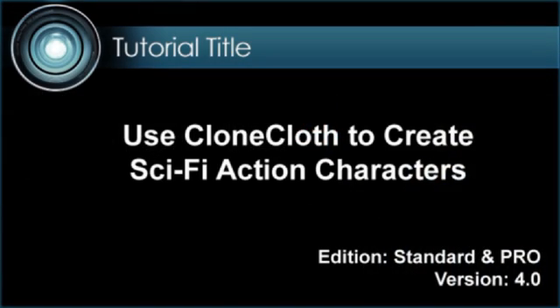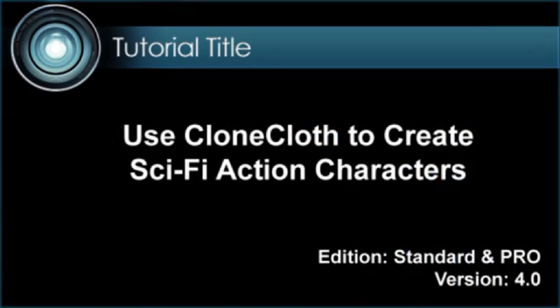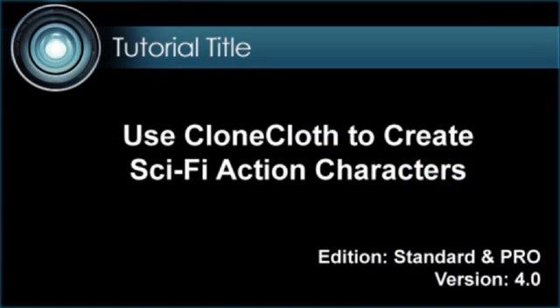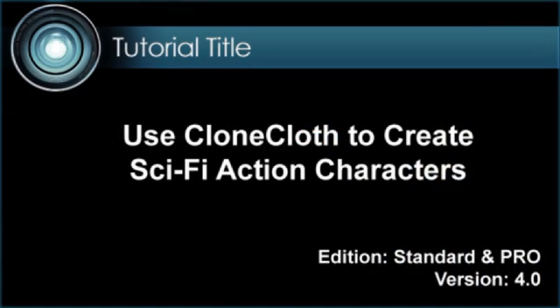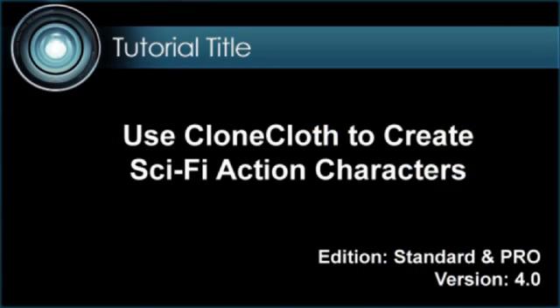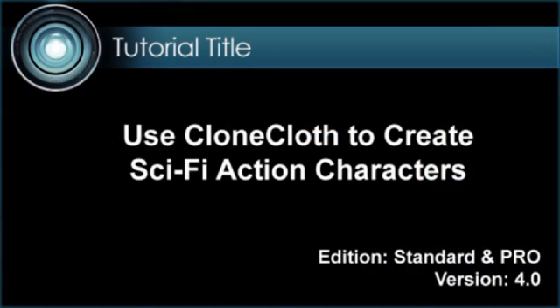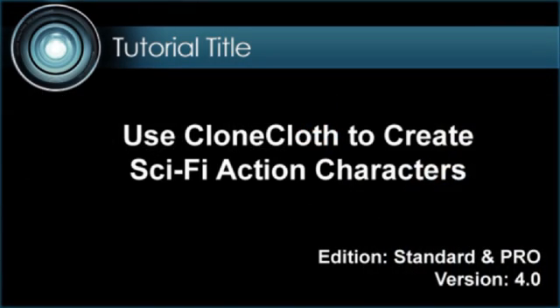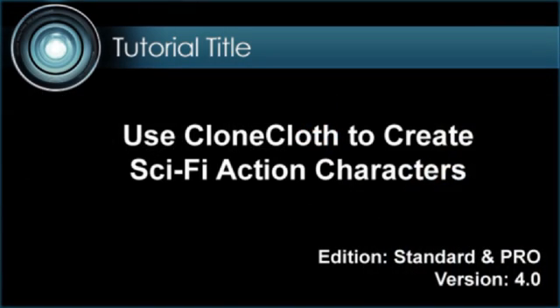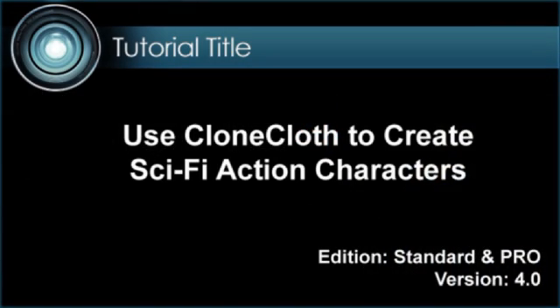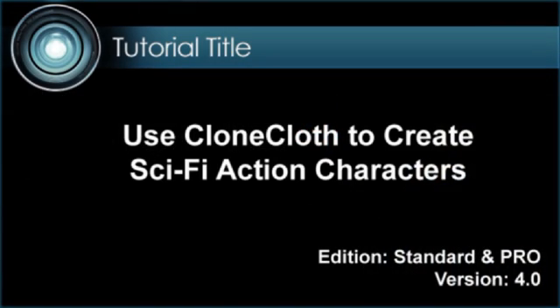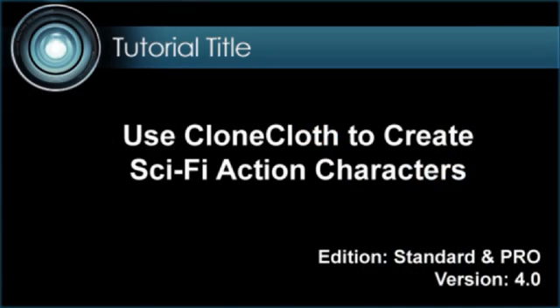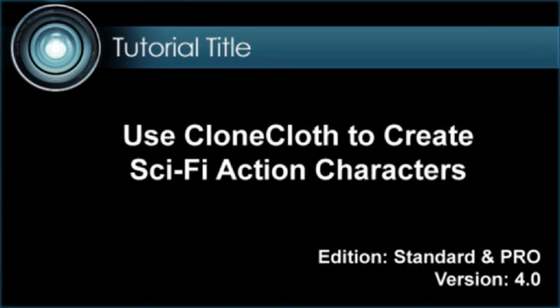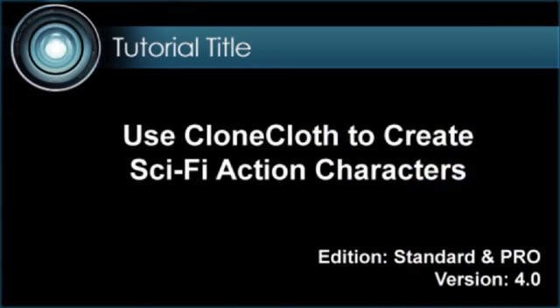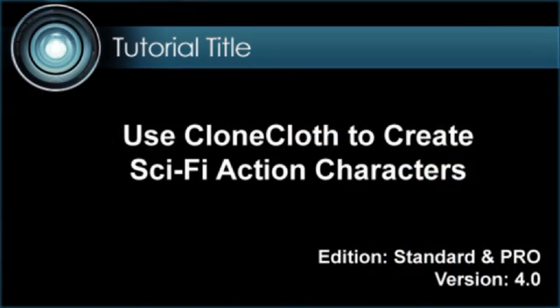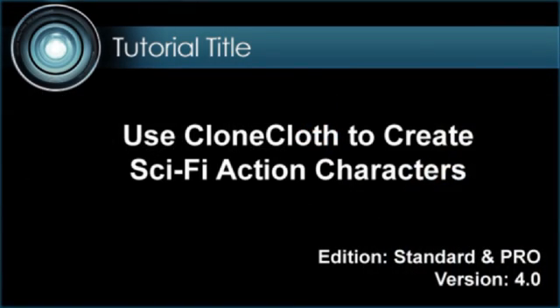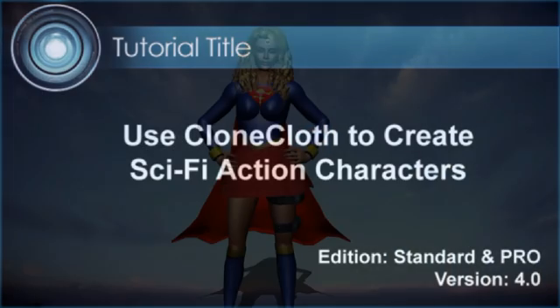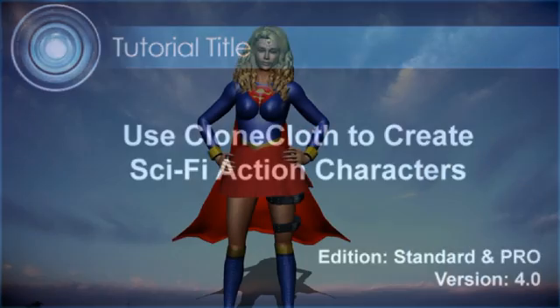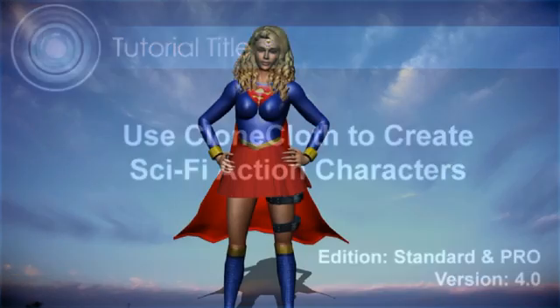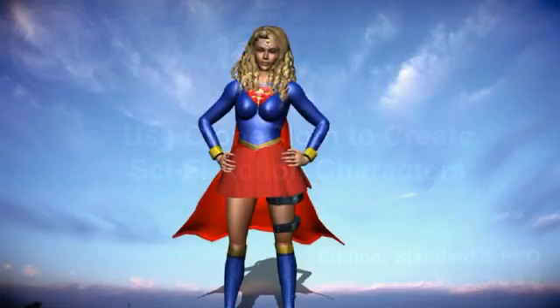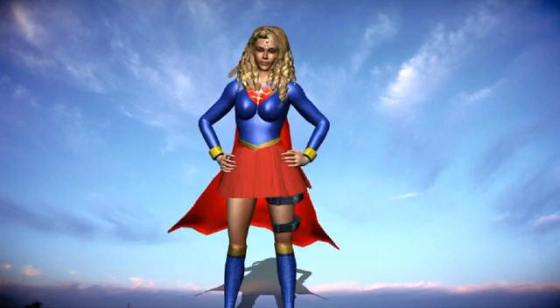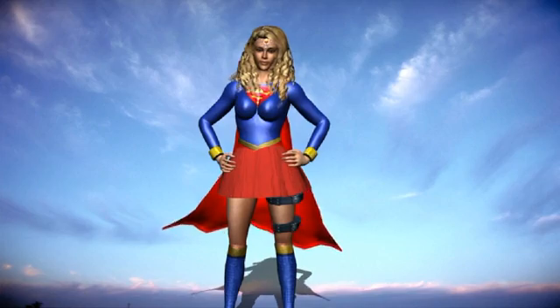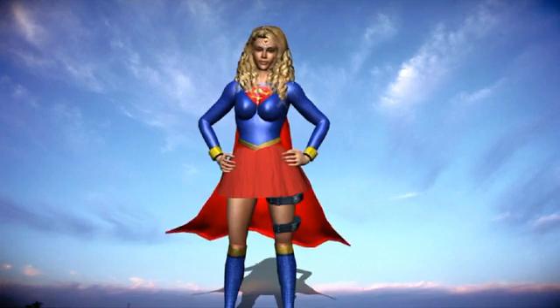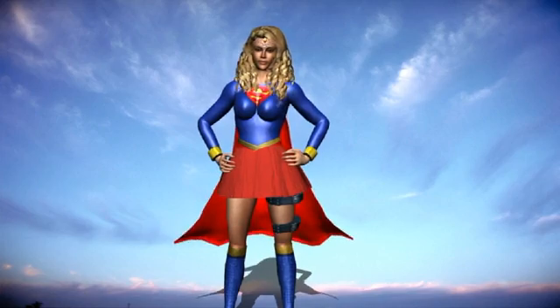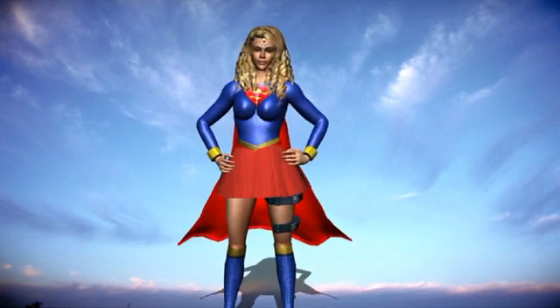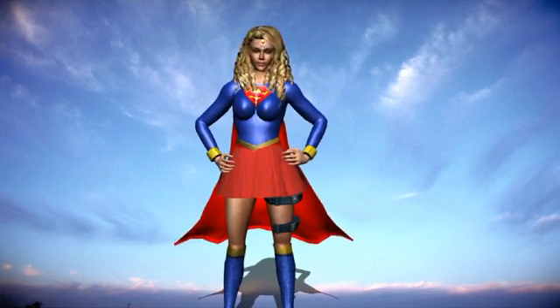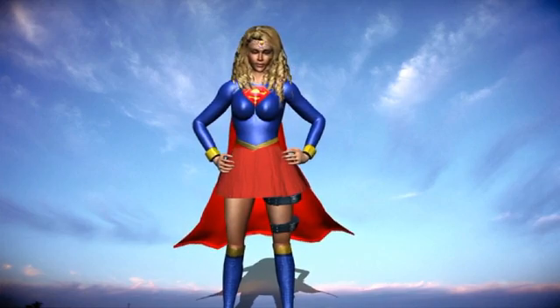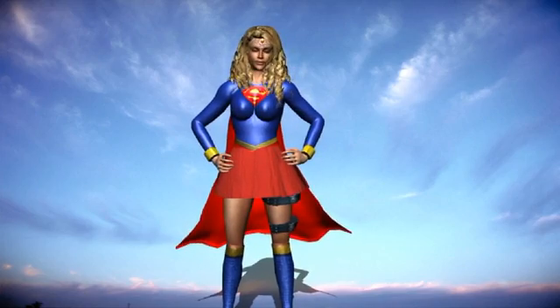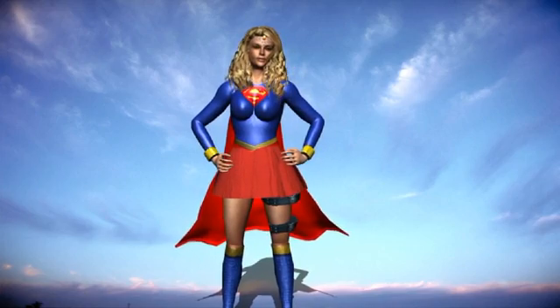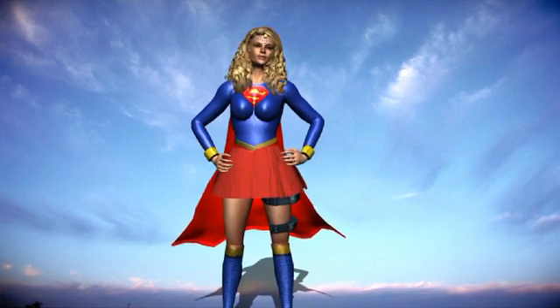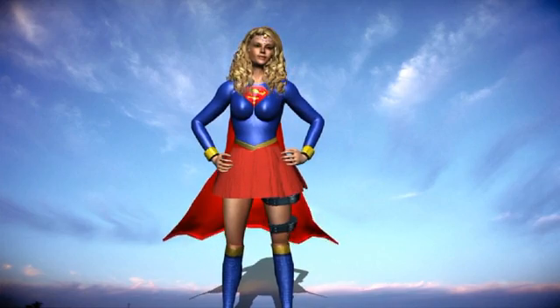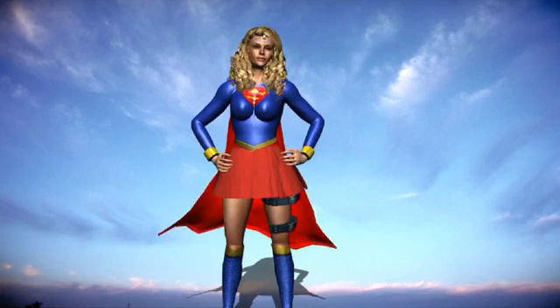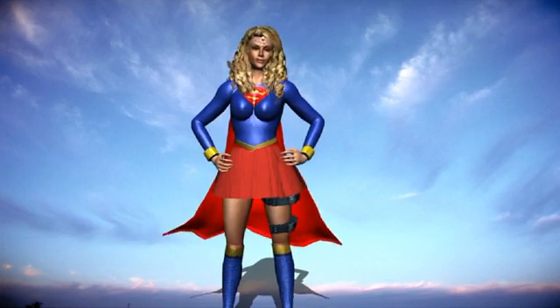In this tutorial, I'll show you how to make a science fiction character — in this case, Supergirl — using the Clone Cloth.